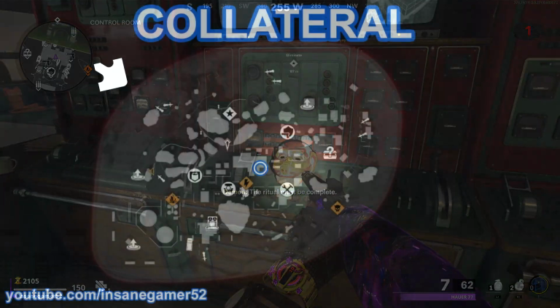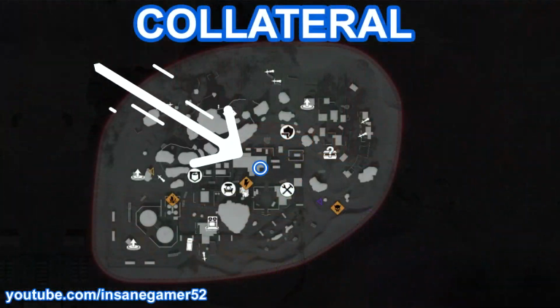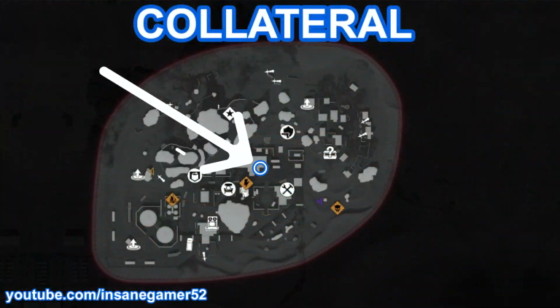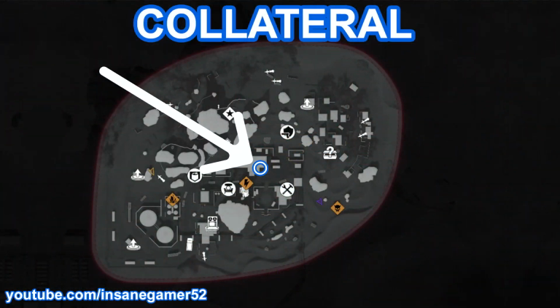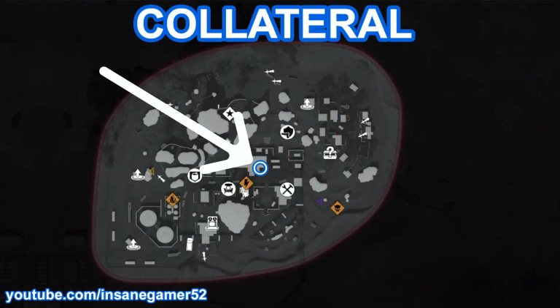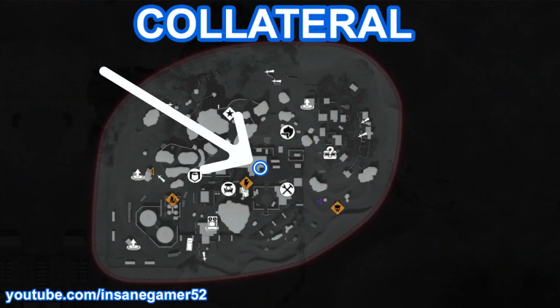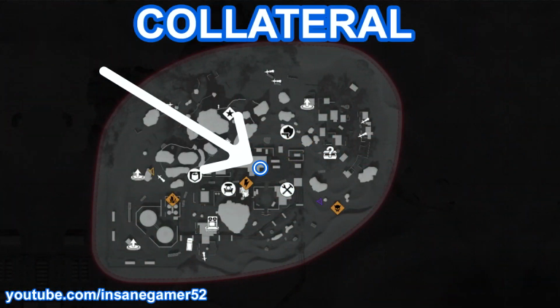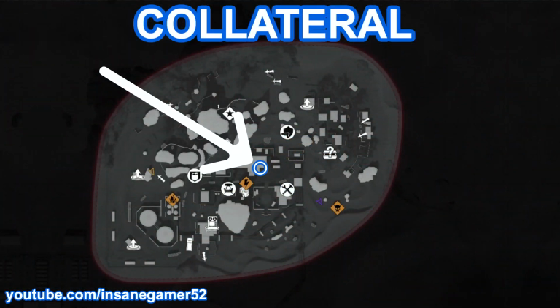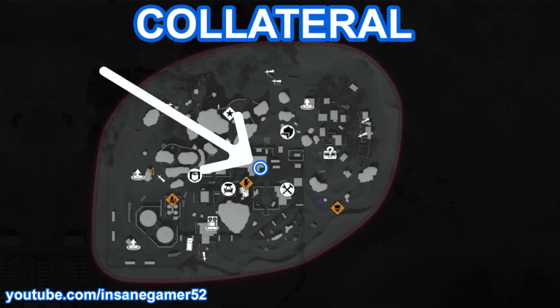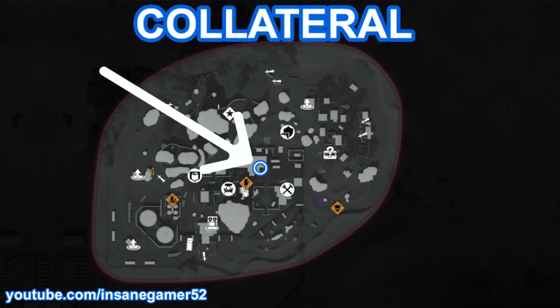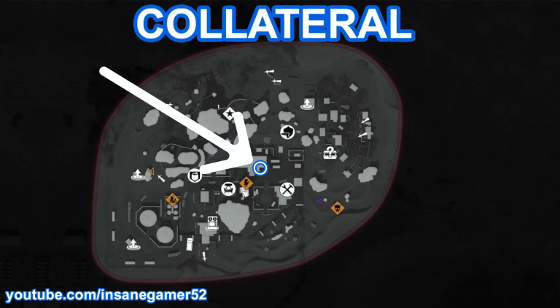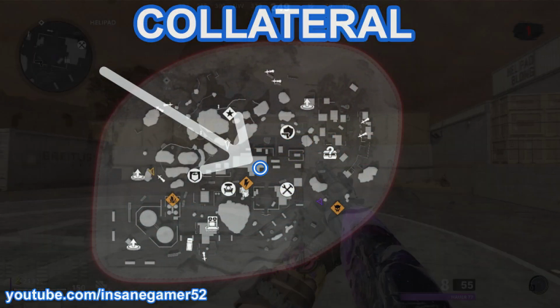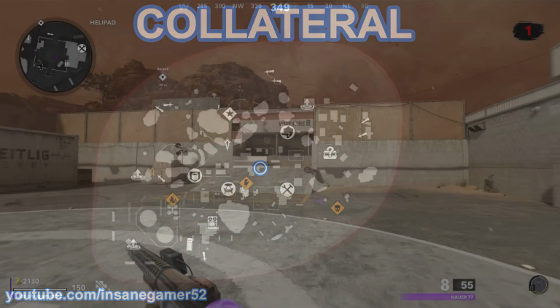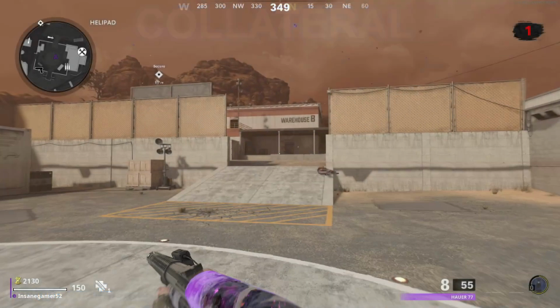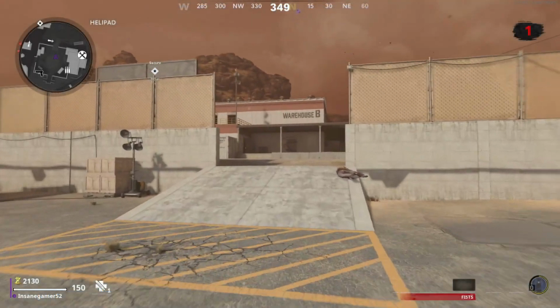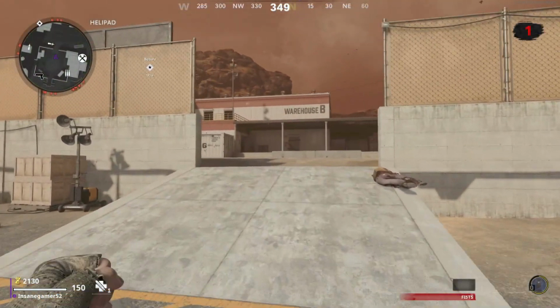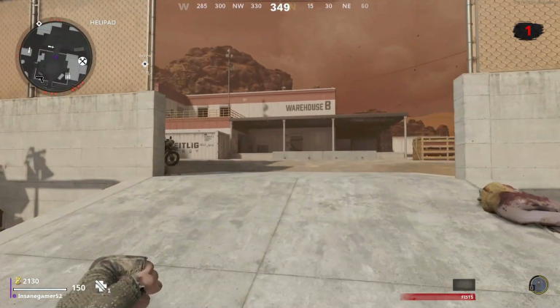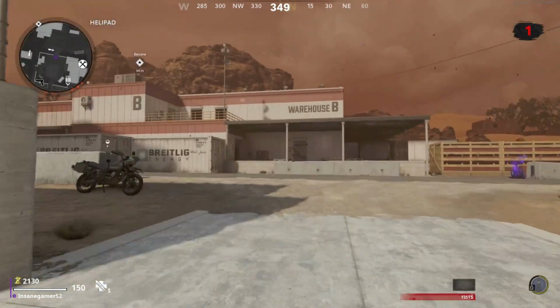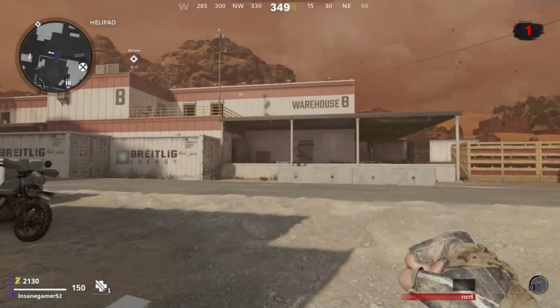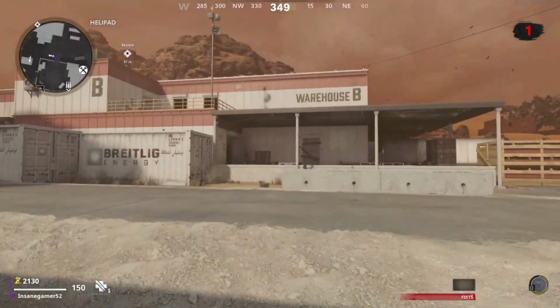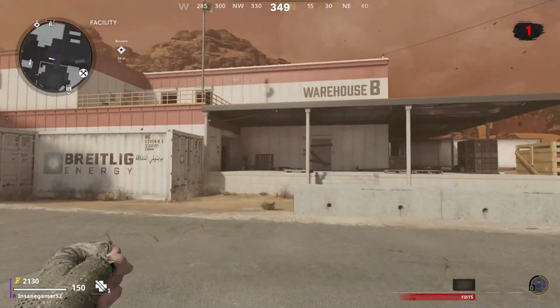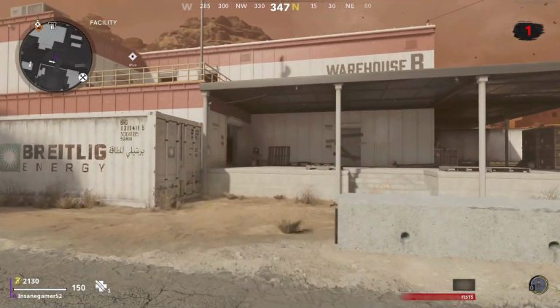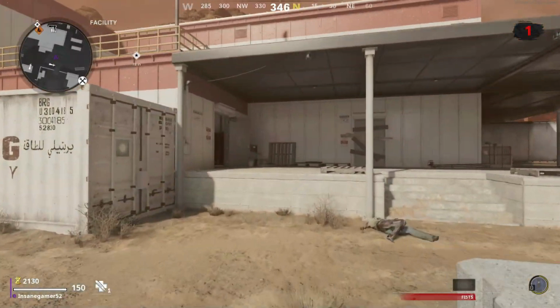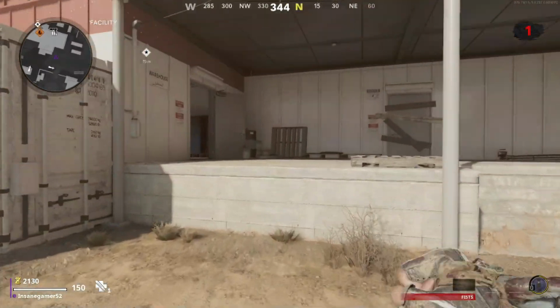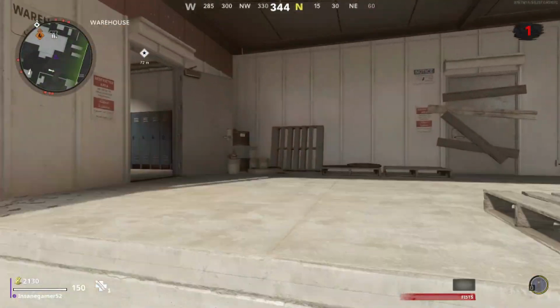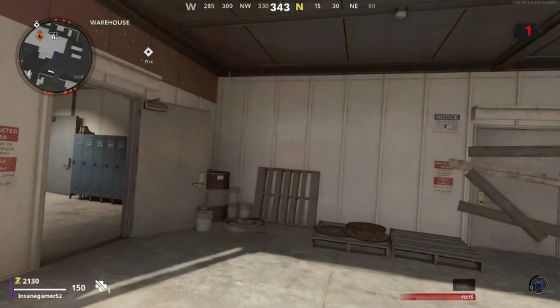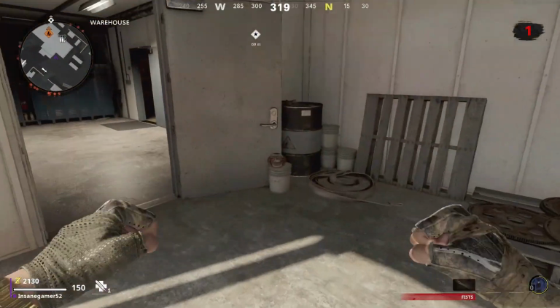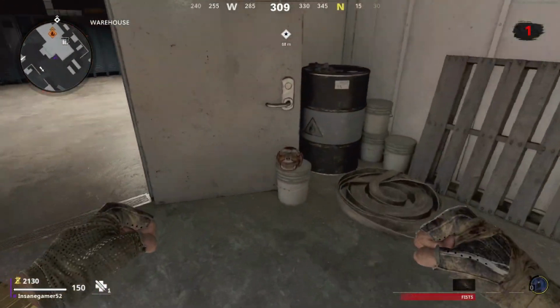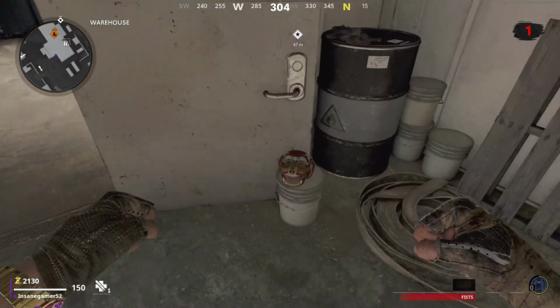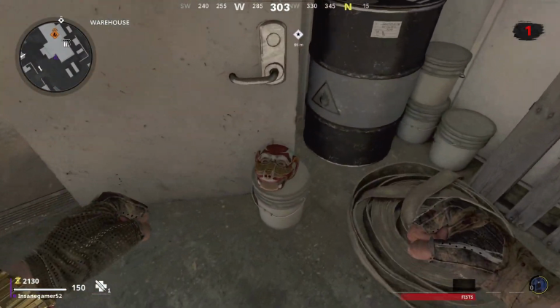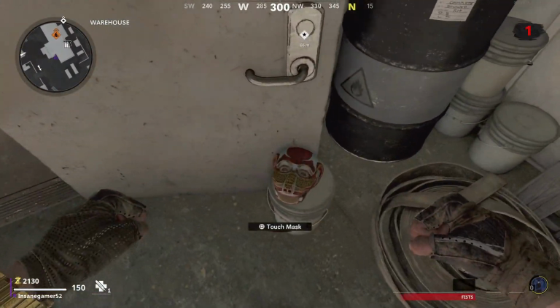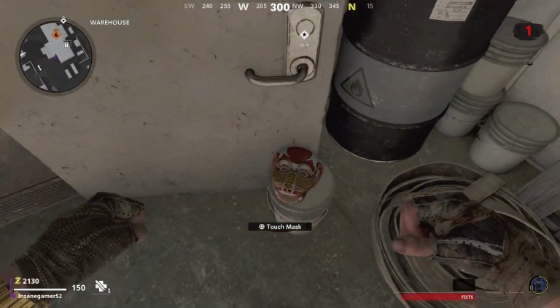Here's where to find the Monkey Mask on Collateral. Head to the warehouse area, and it will be sitting on top of this bucket right outside the door.